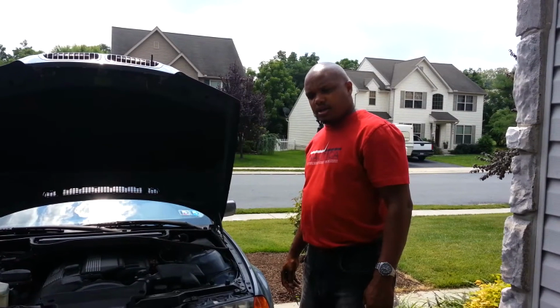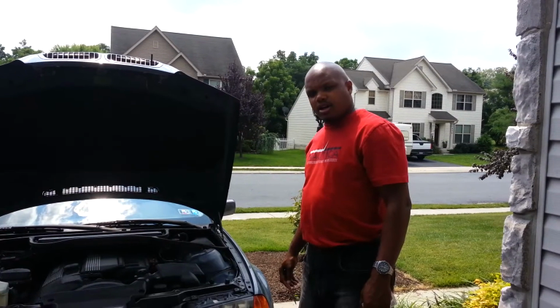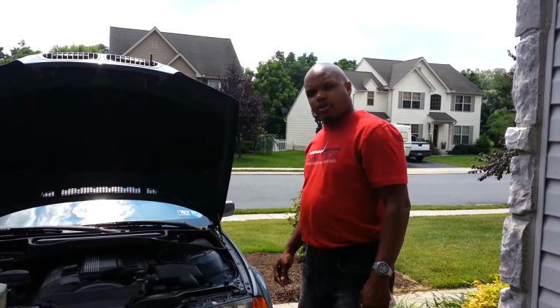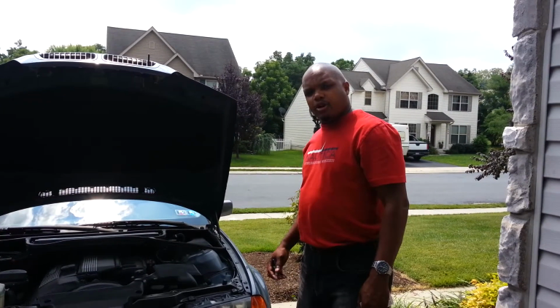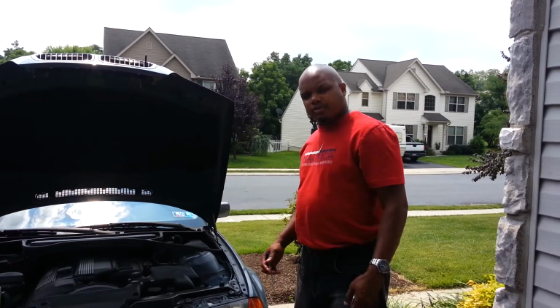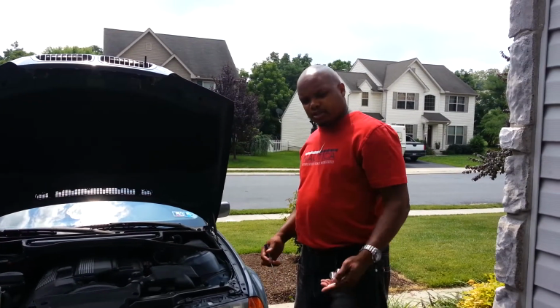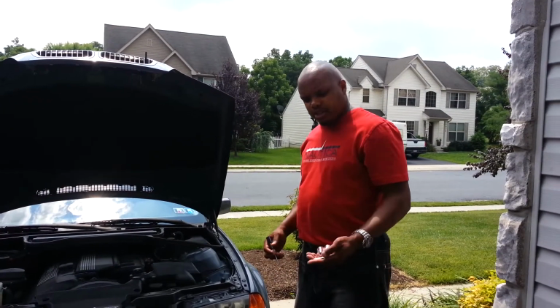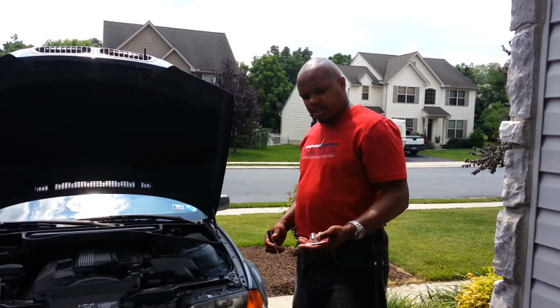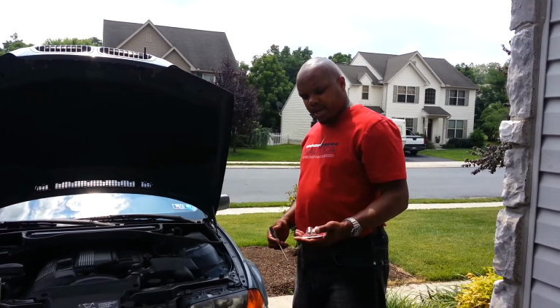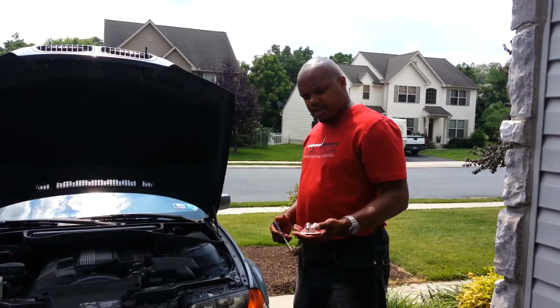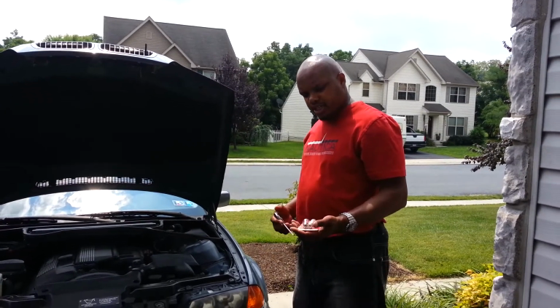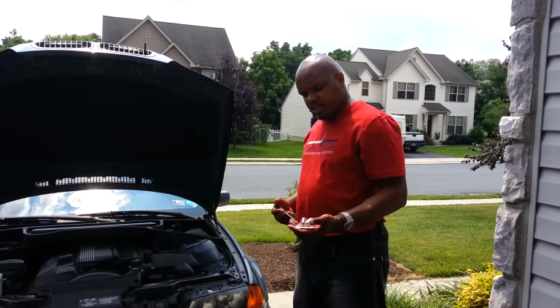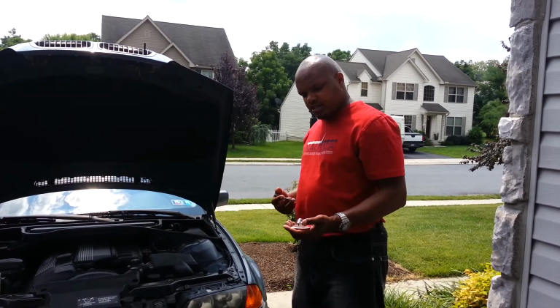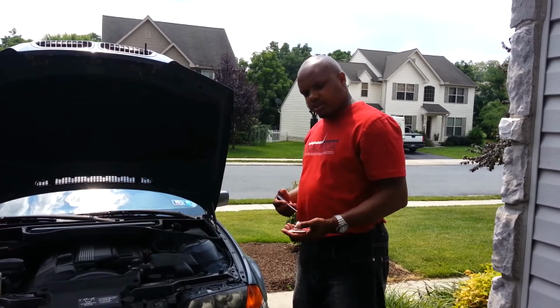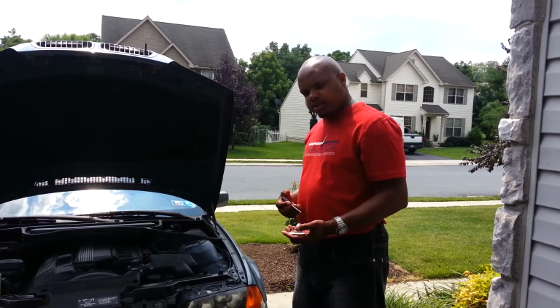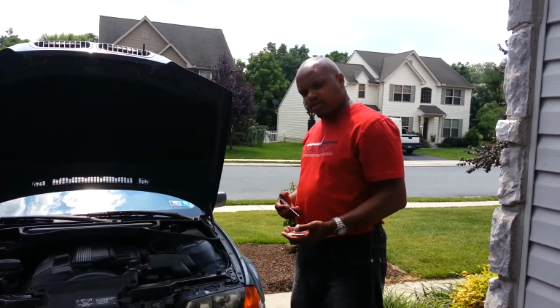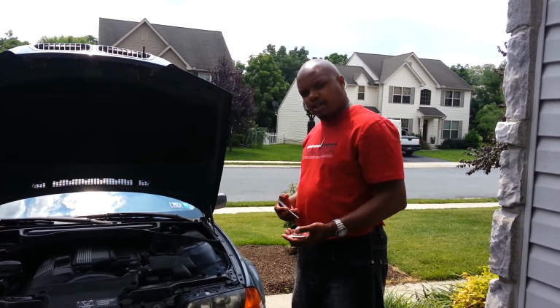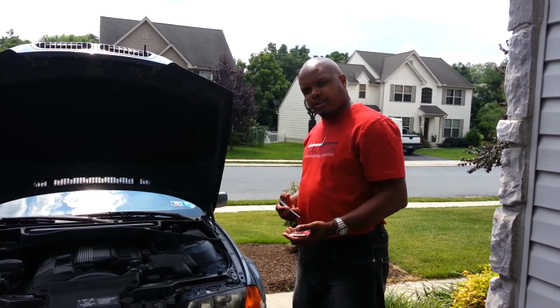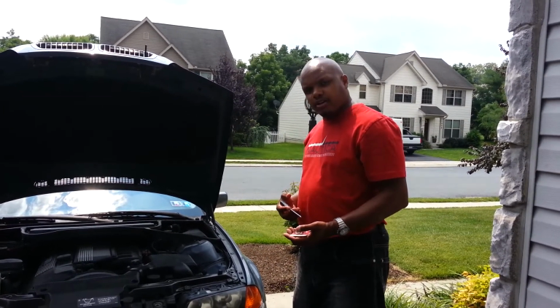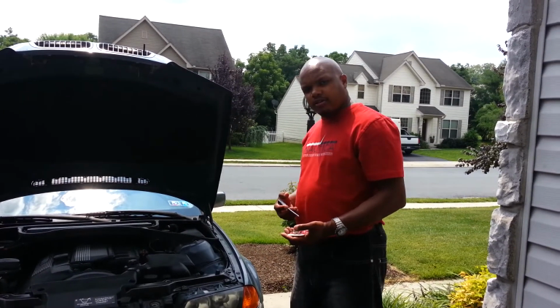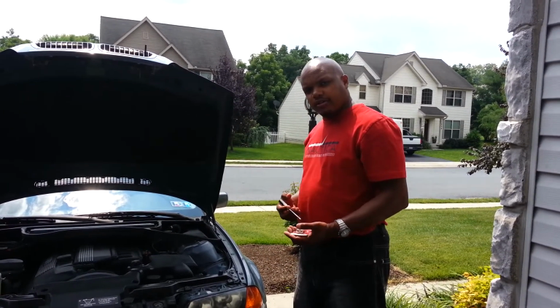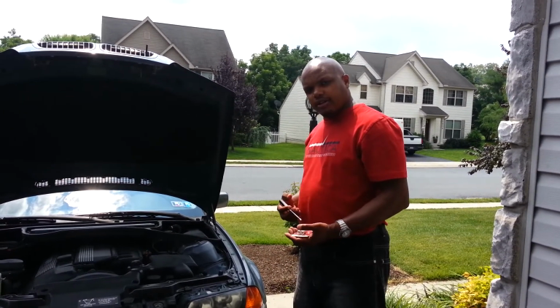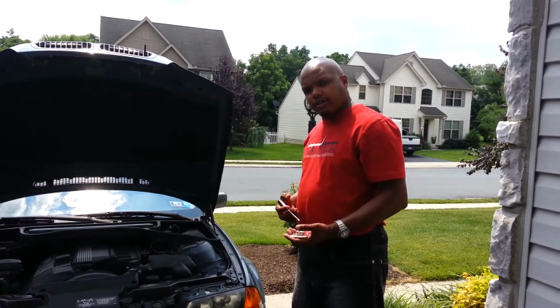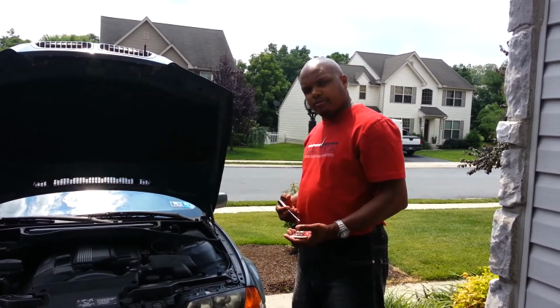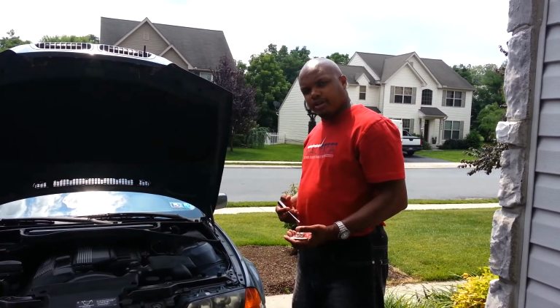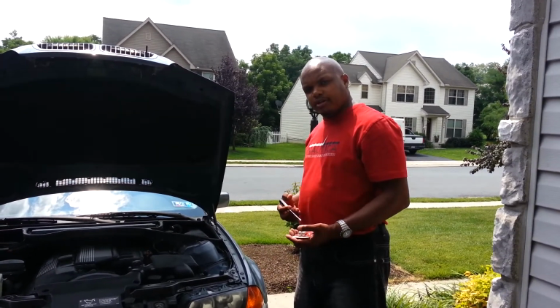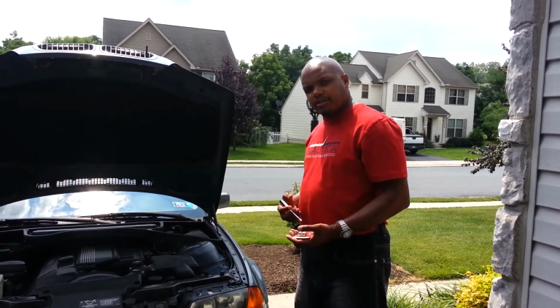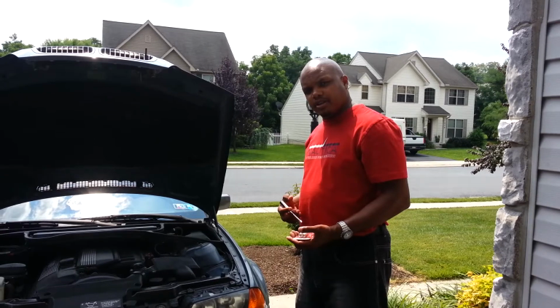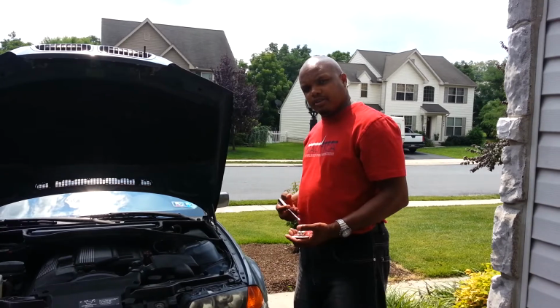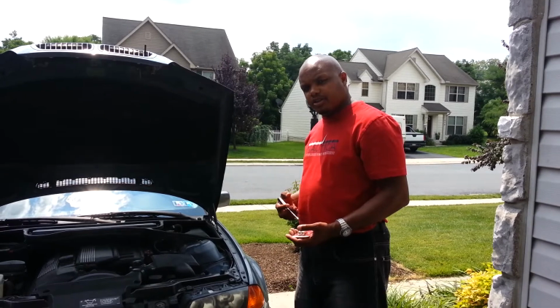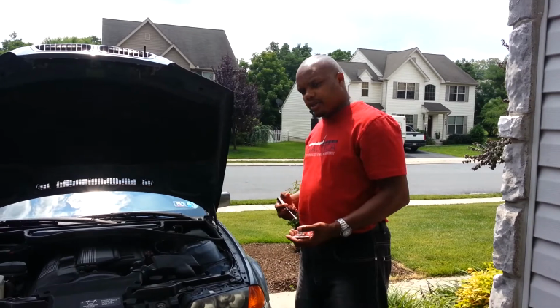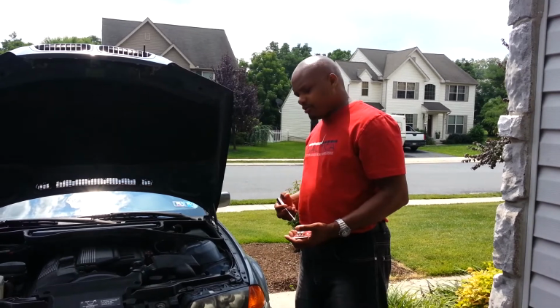All right, welcome. I'm going to show you how to change your signal light for your BMW 323.